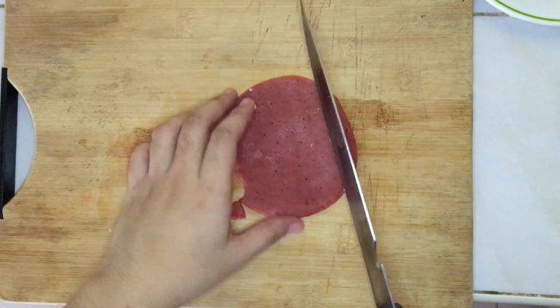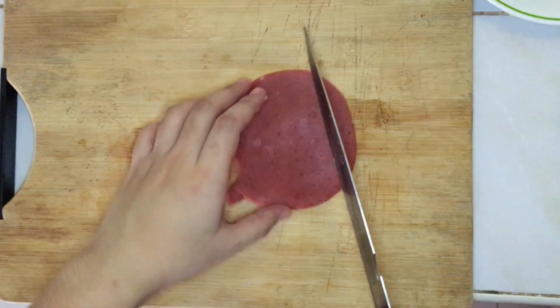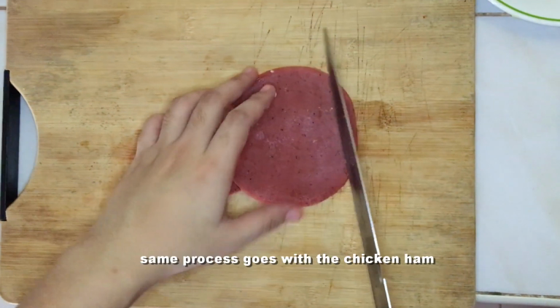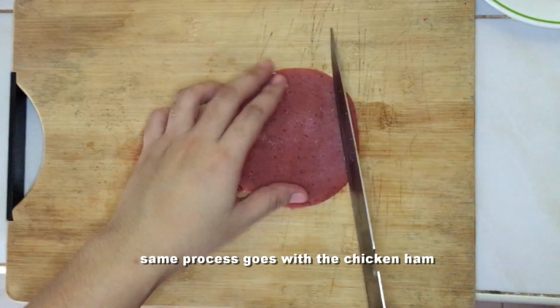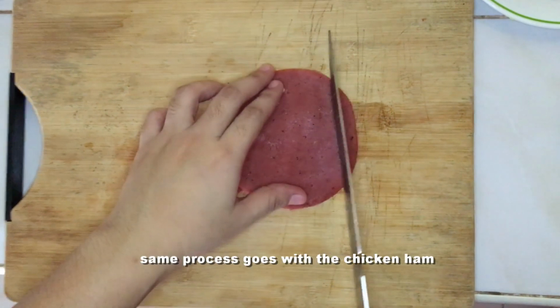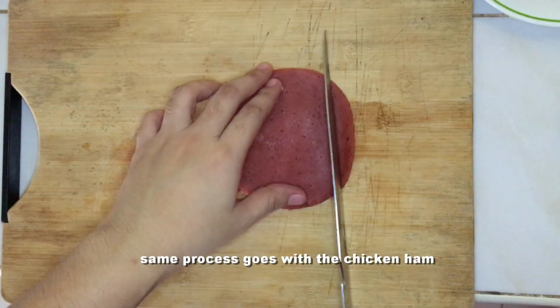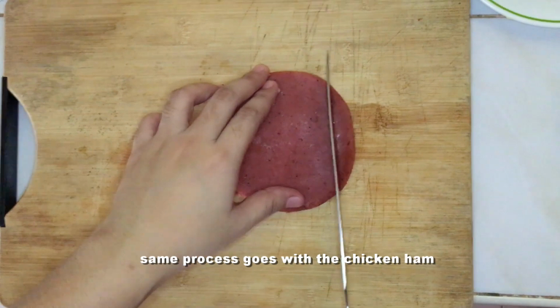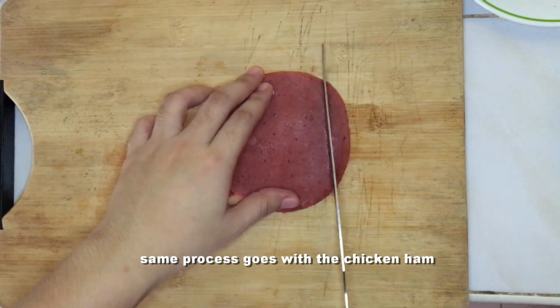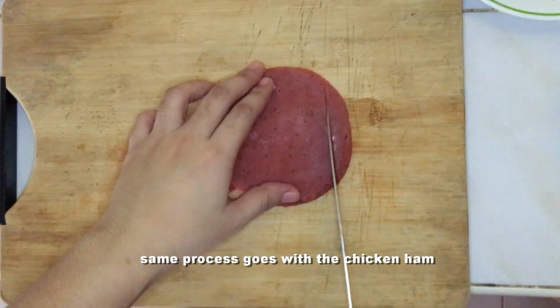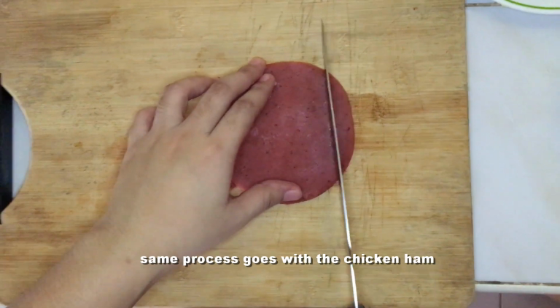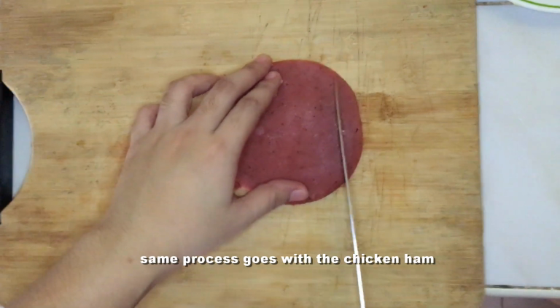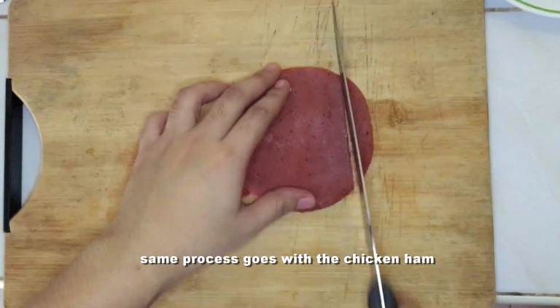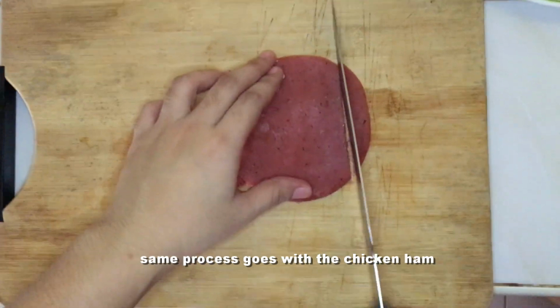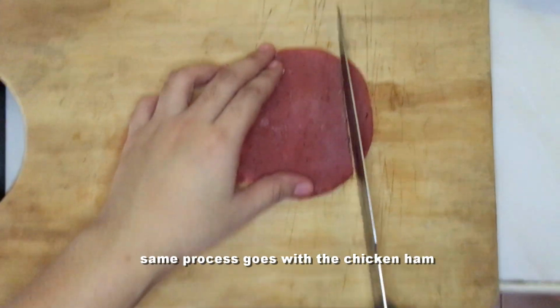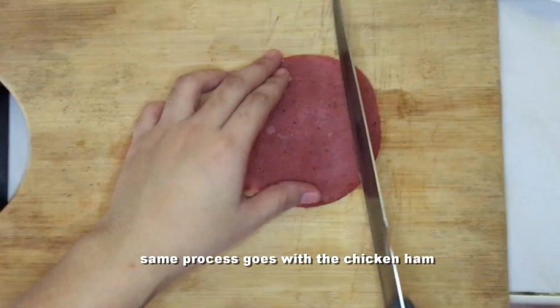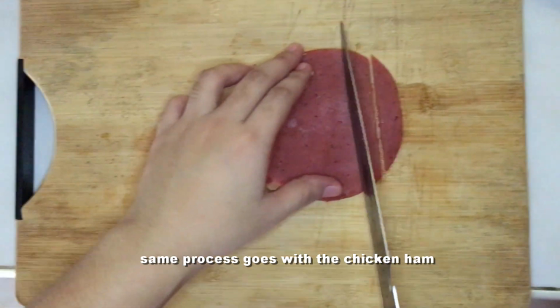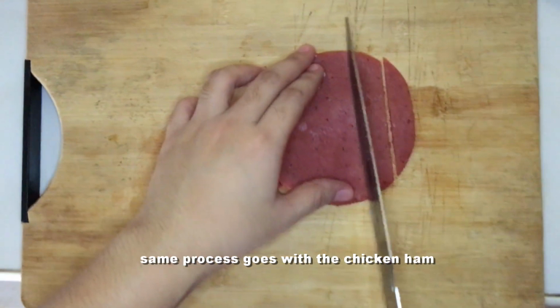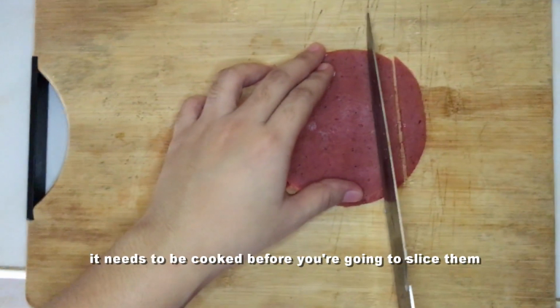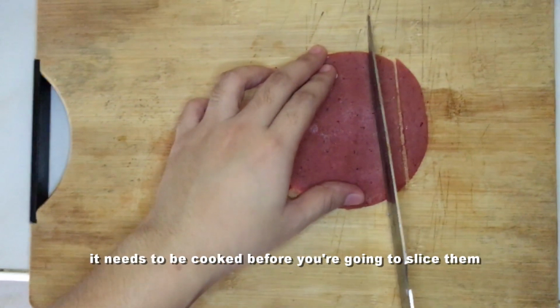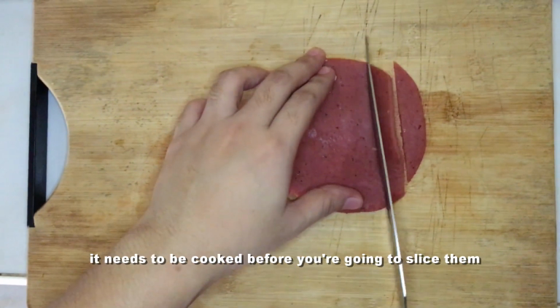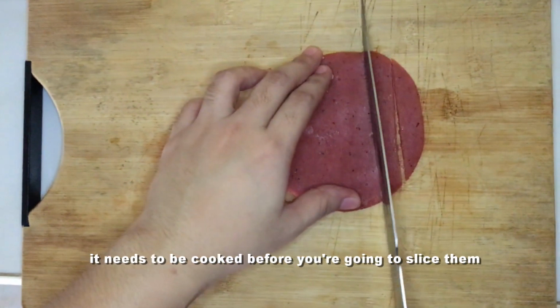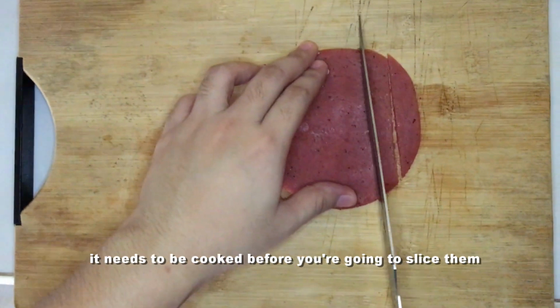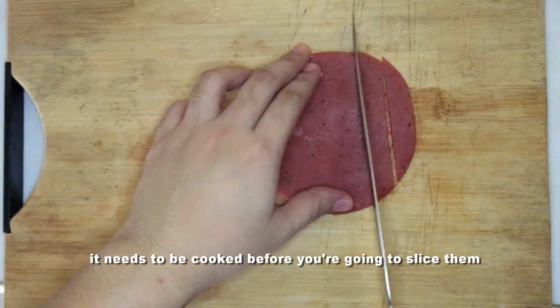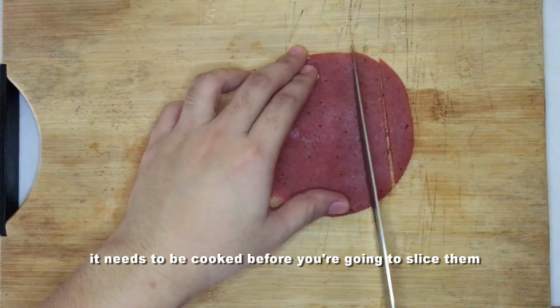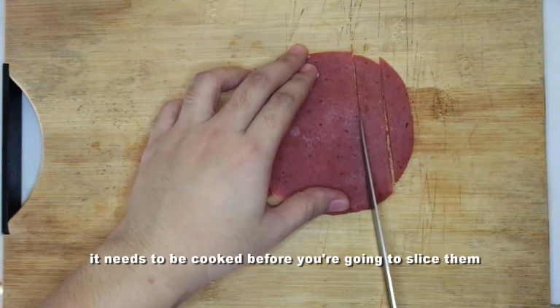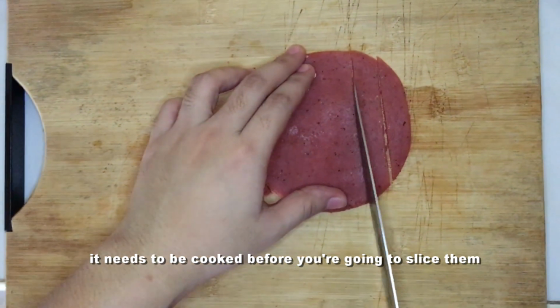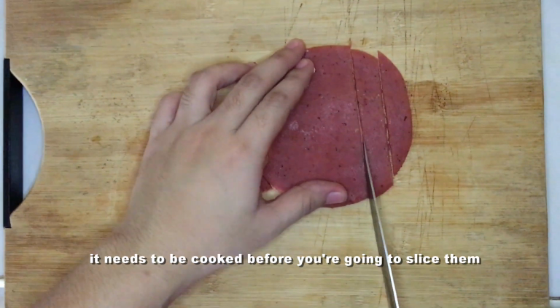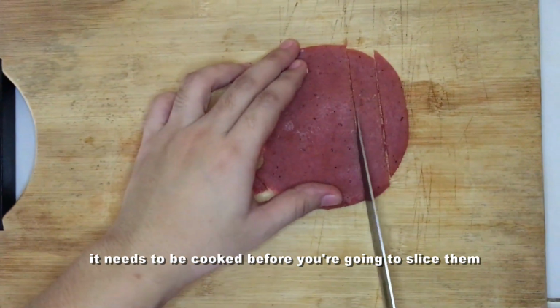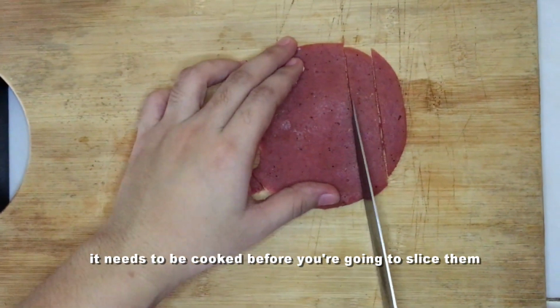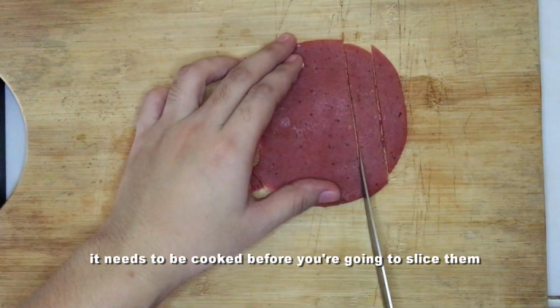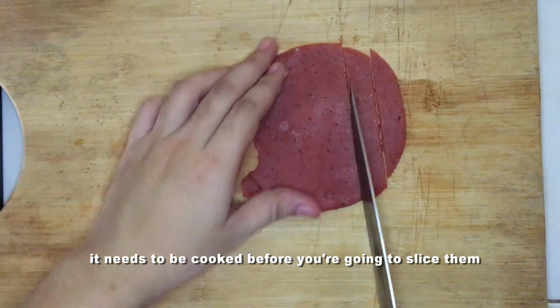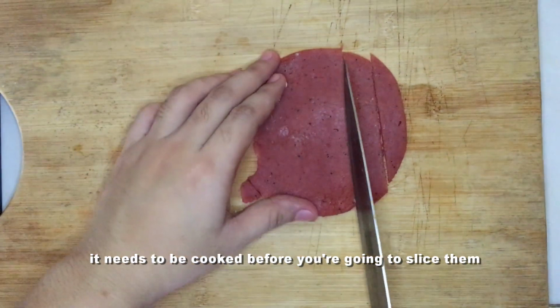Same process goes with the chicken ham. It needs to be cooked before you're going to slice them.